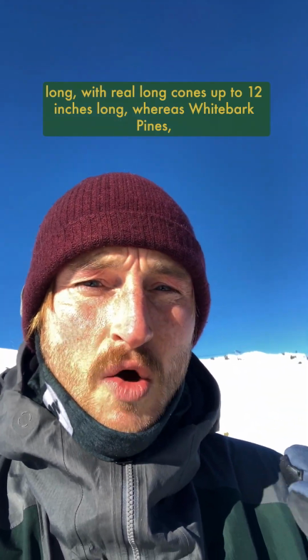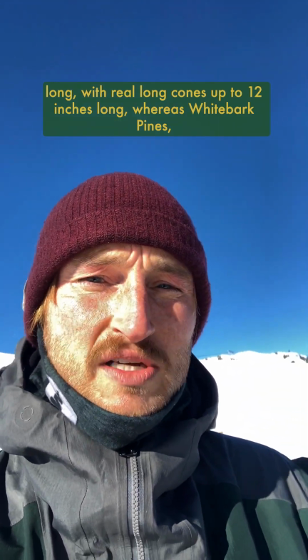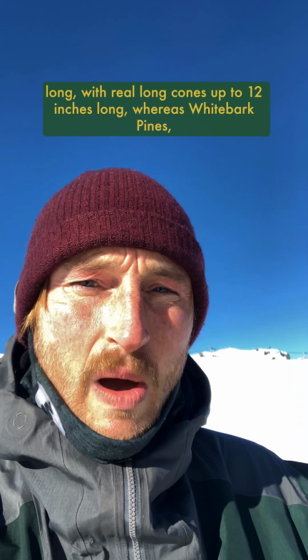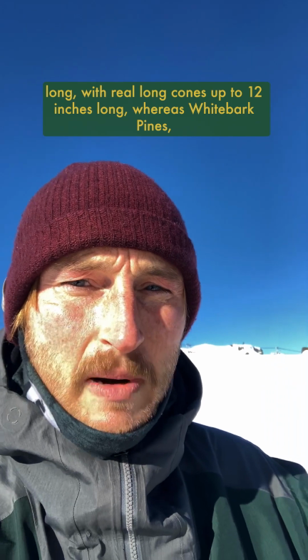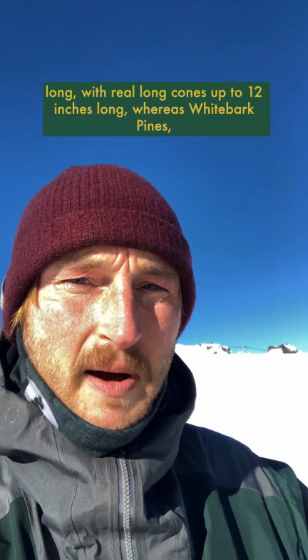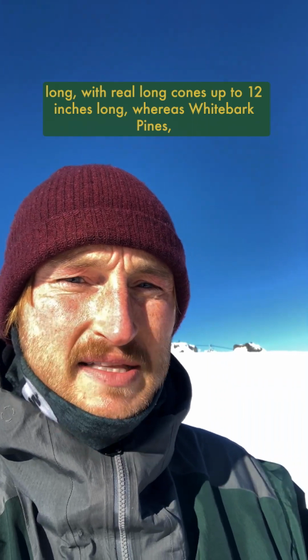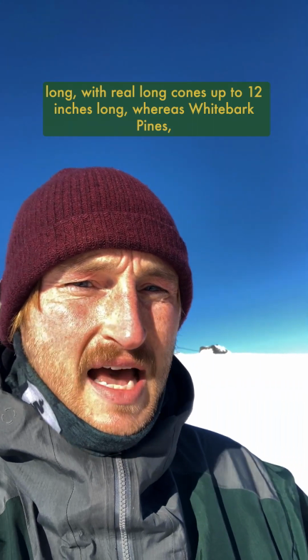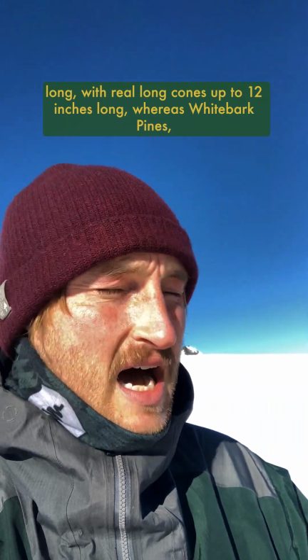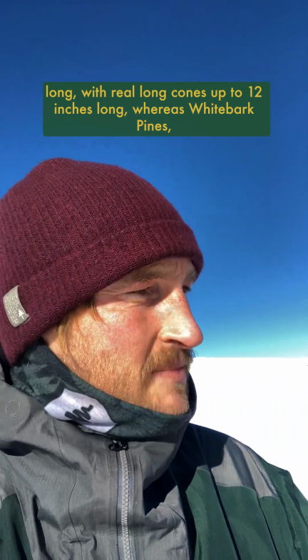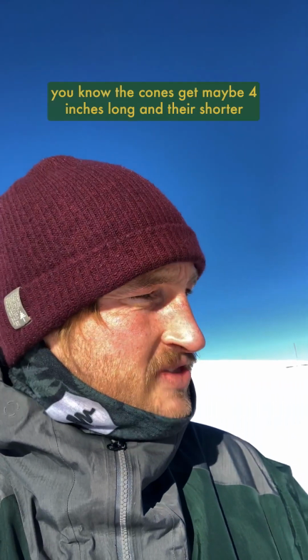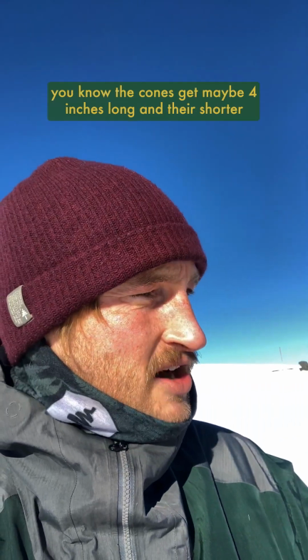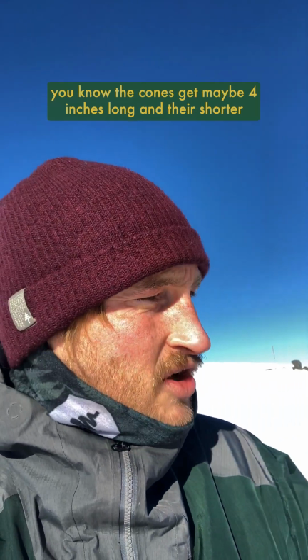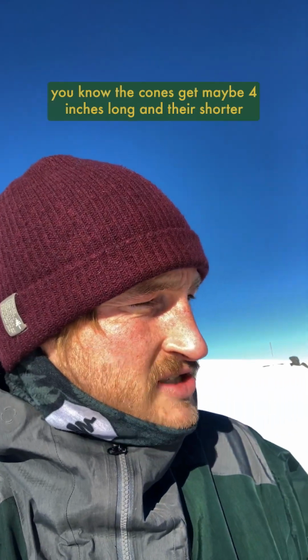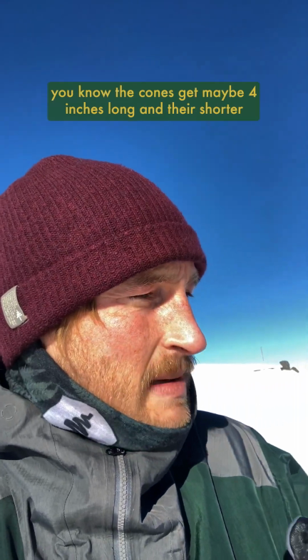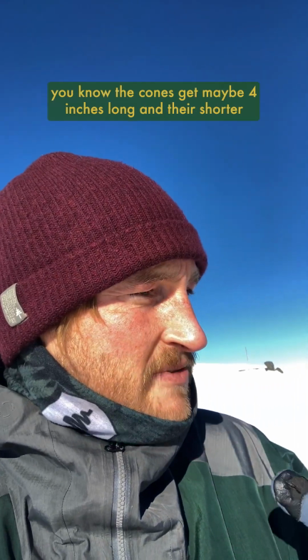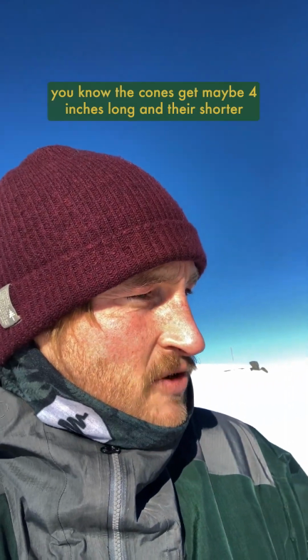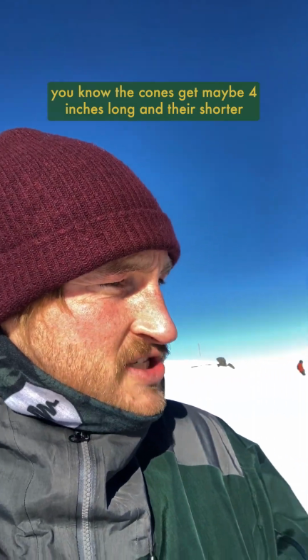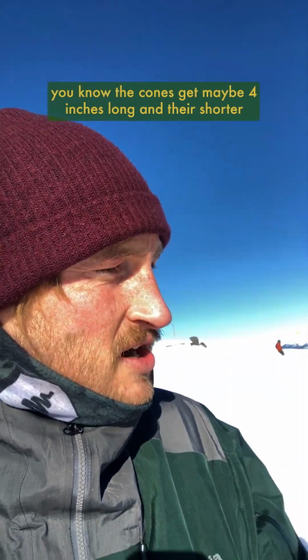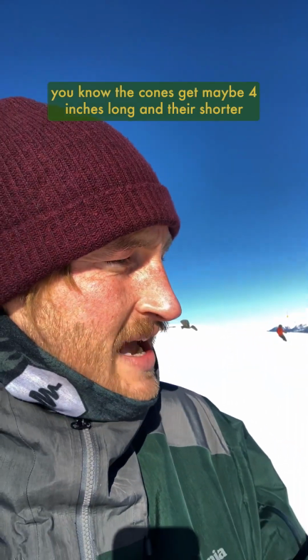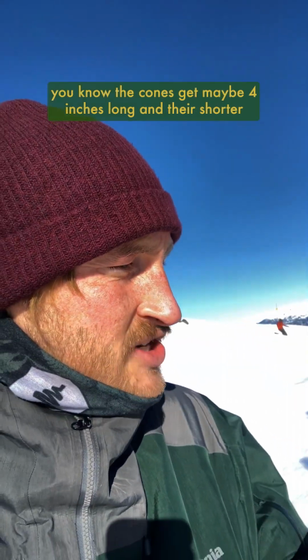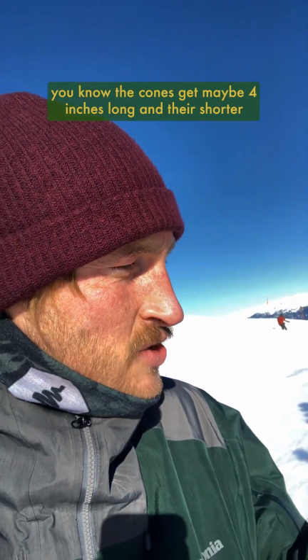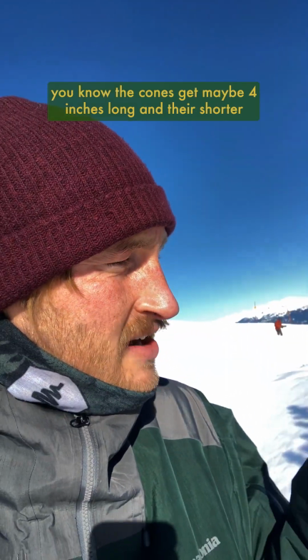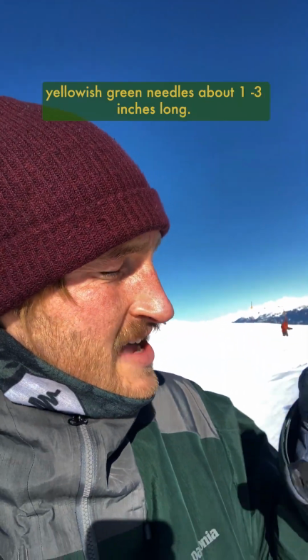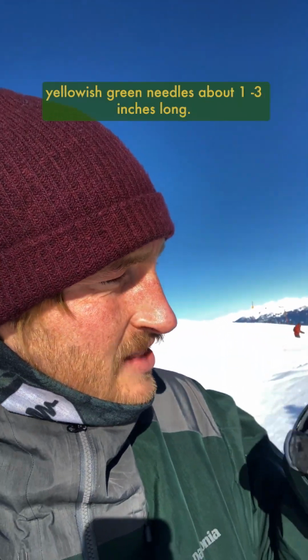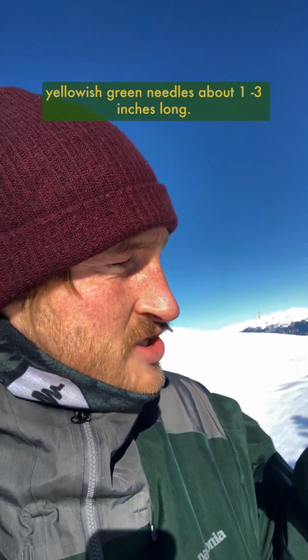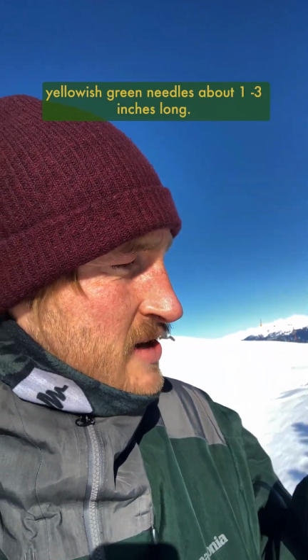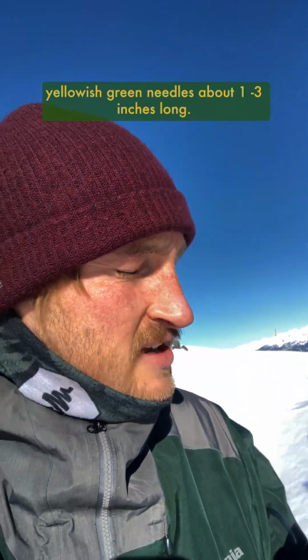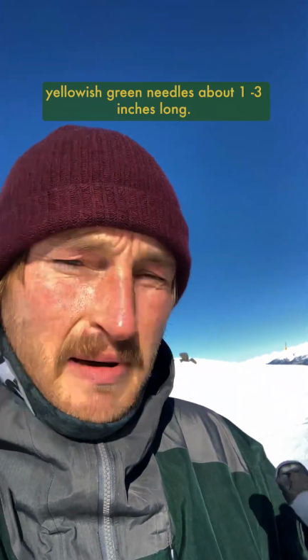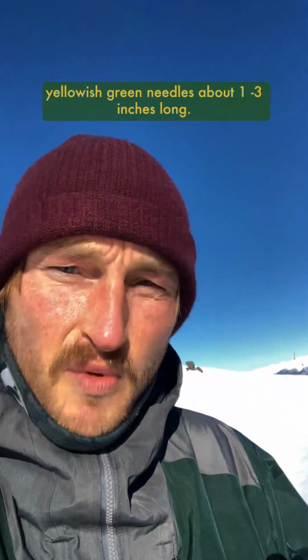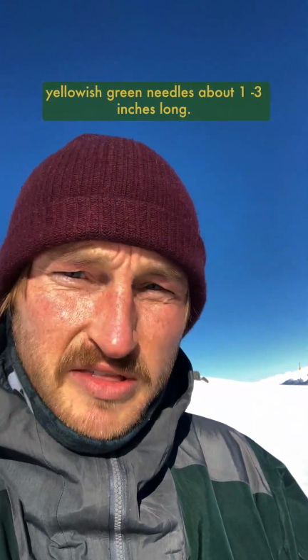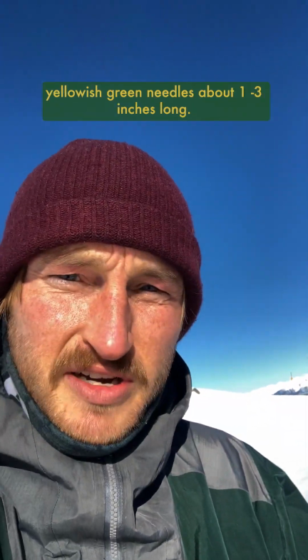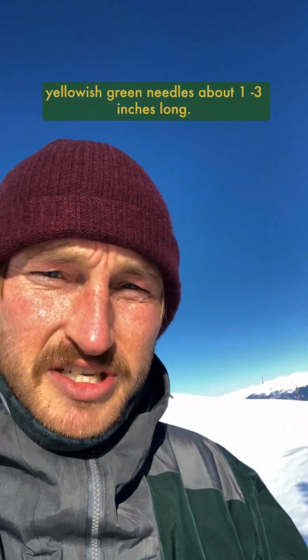Whereas whitebark pines, the cones get maybe four inches long and they have shorter yellowish-green needles about one to three inches long.